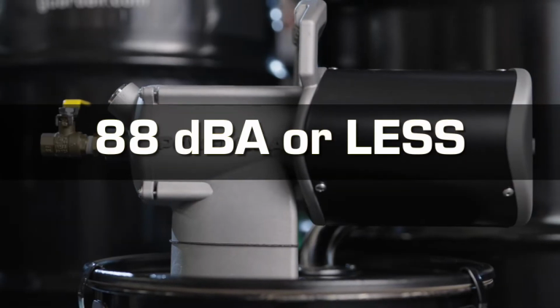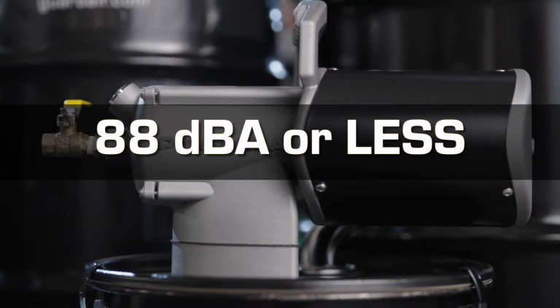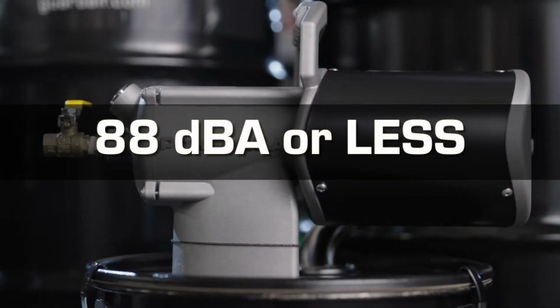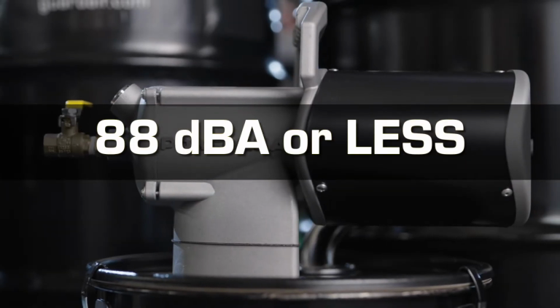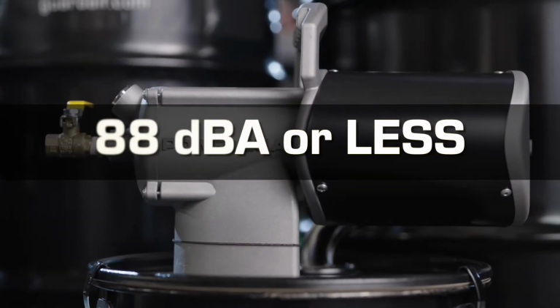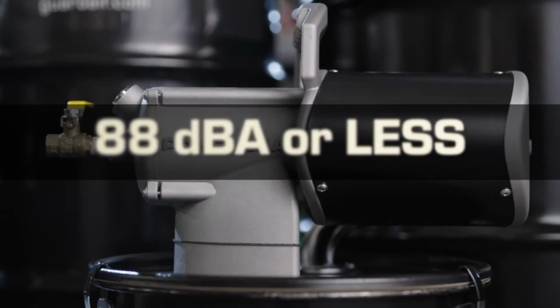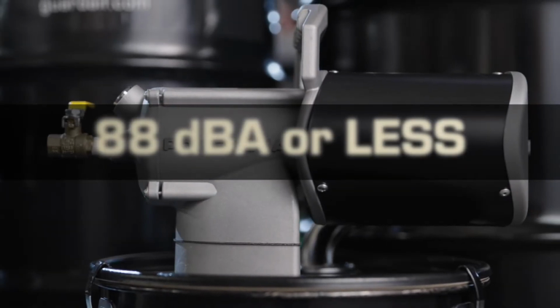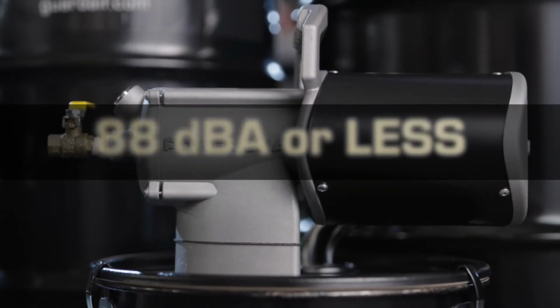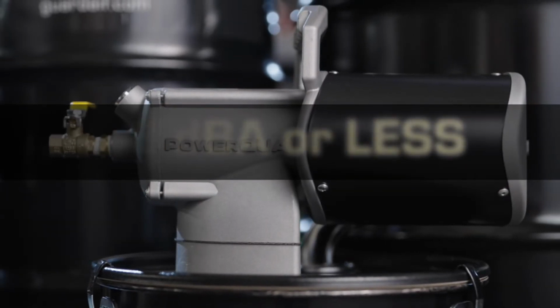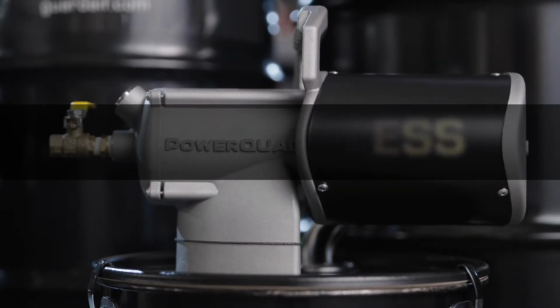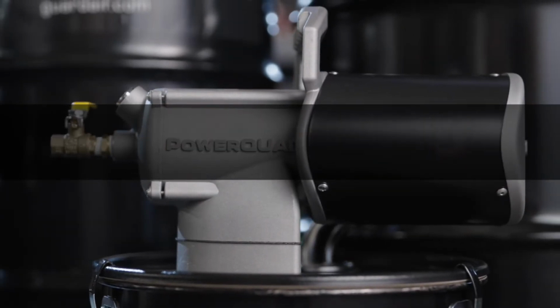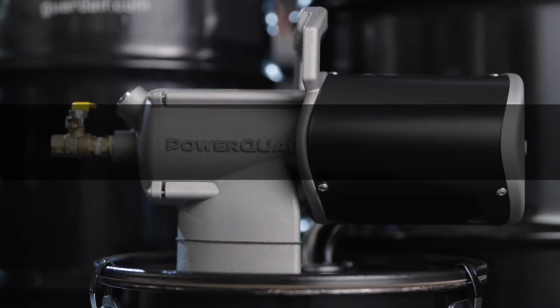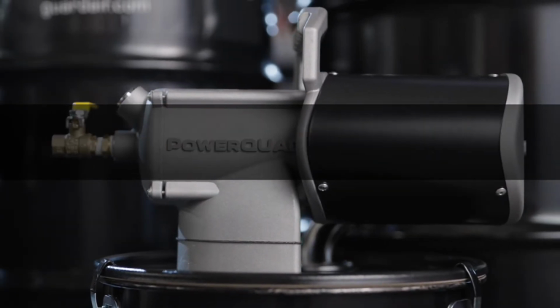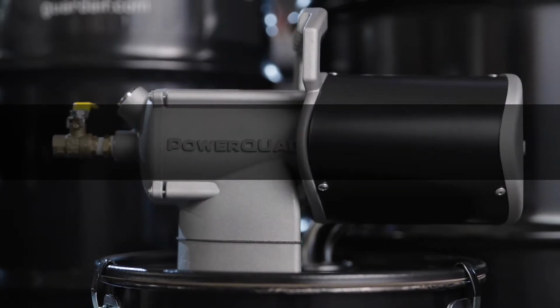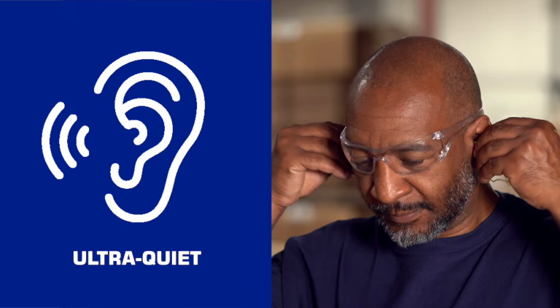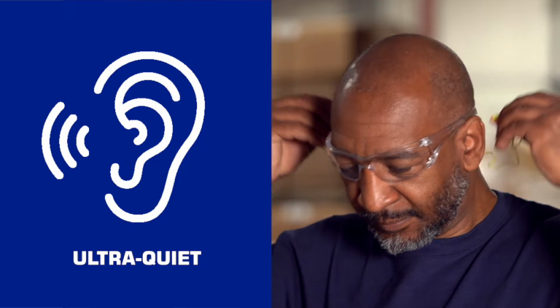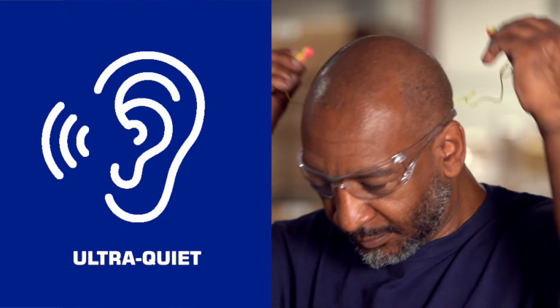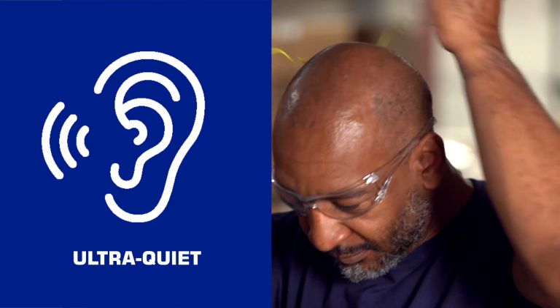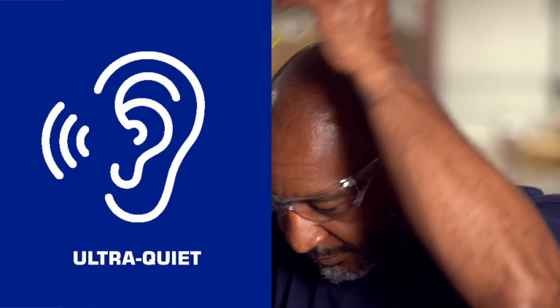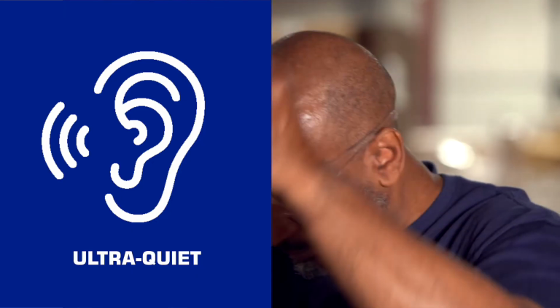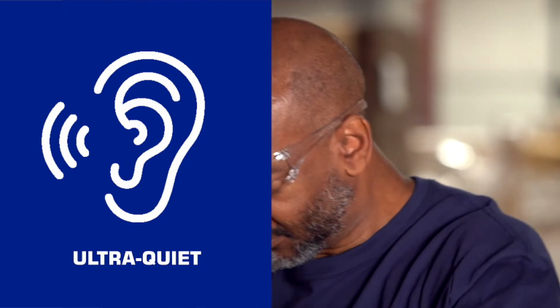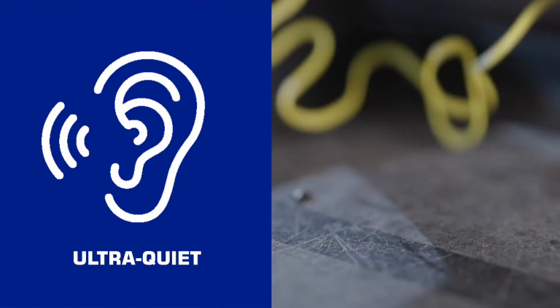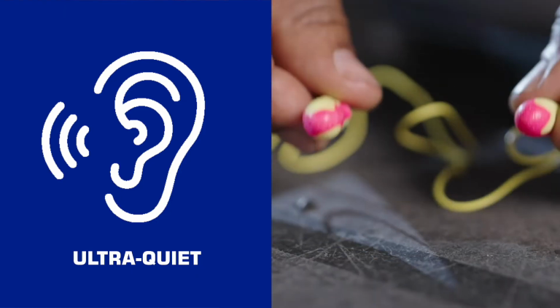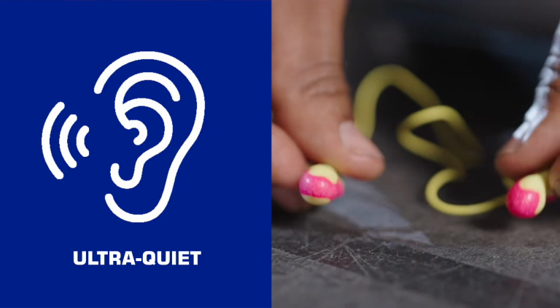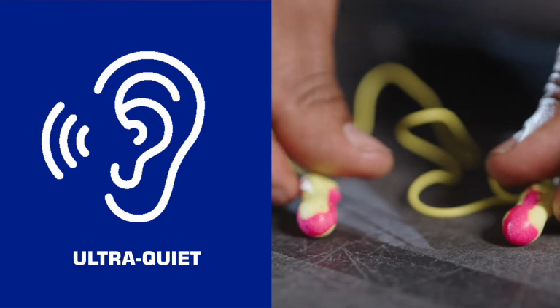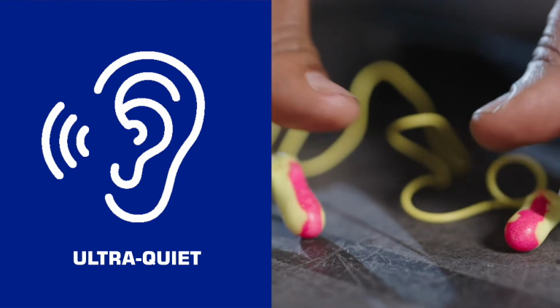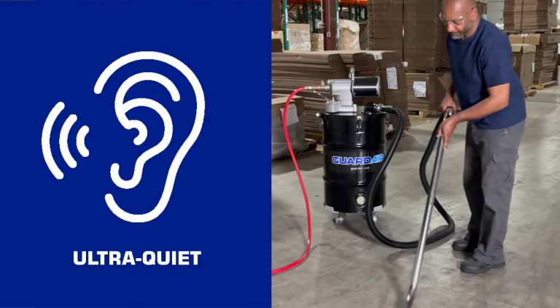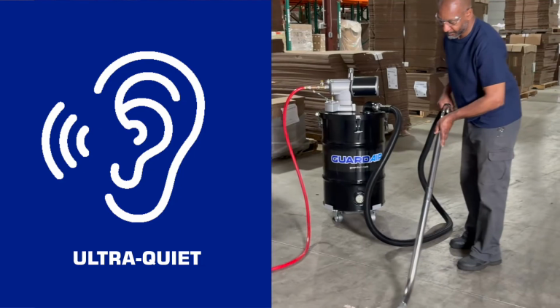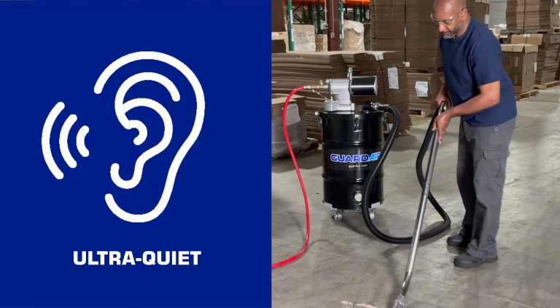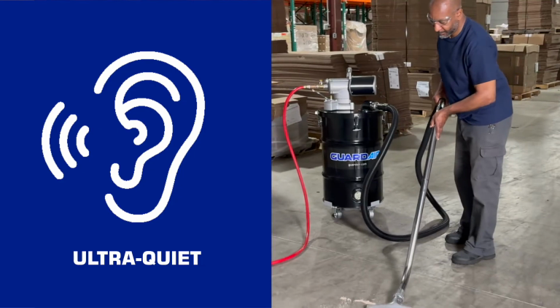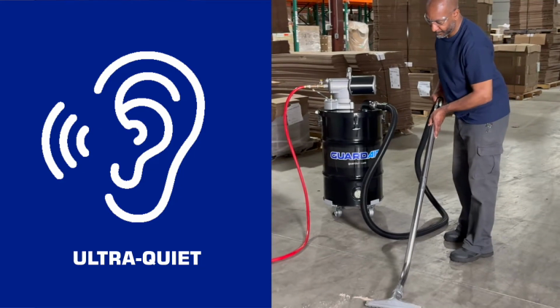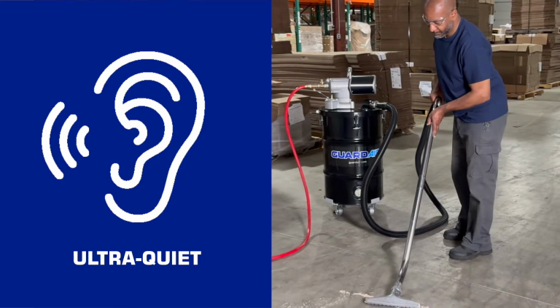Operating at 88 dB or less, they are also 10 to 15 dB quieter than traditional models.